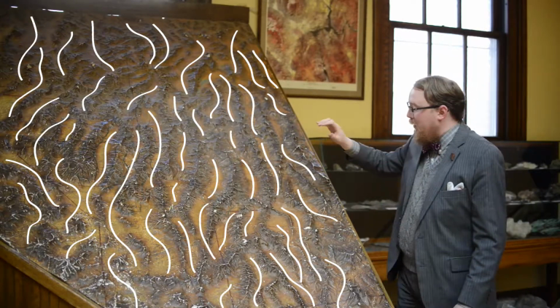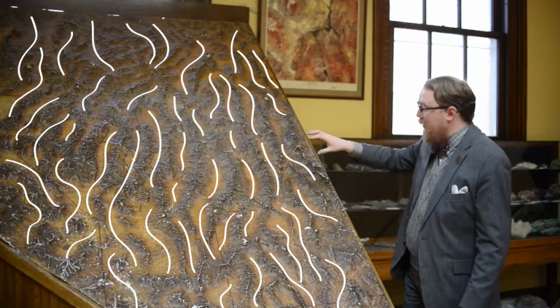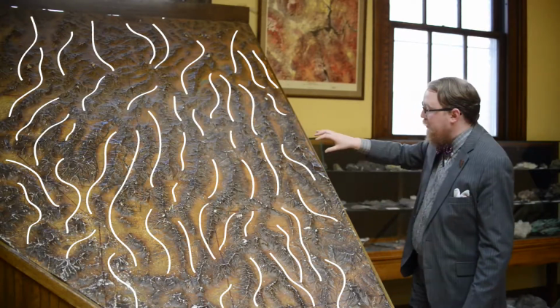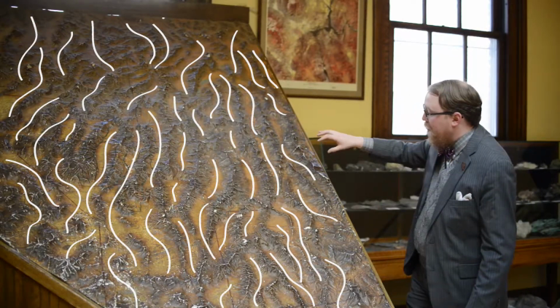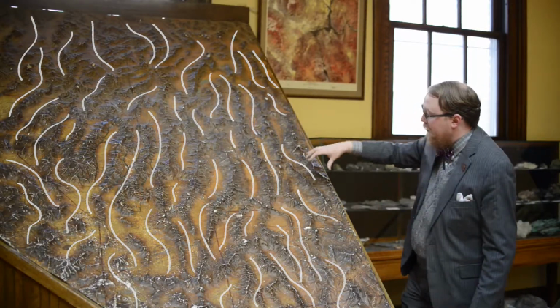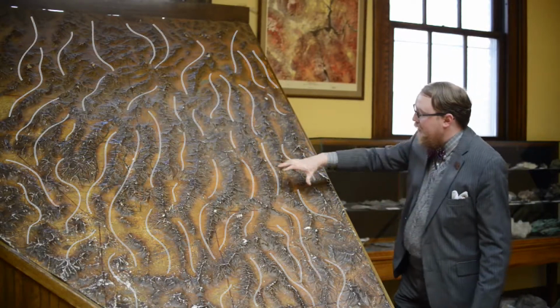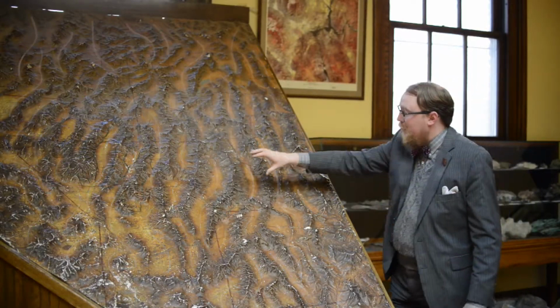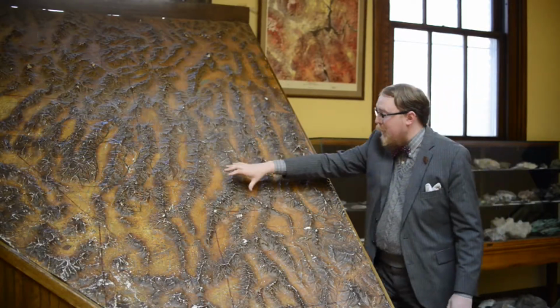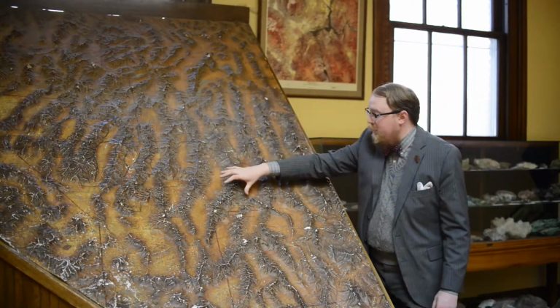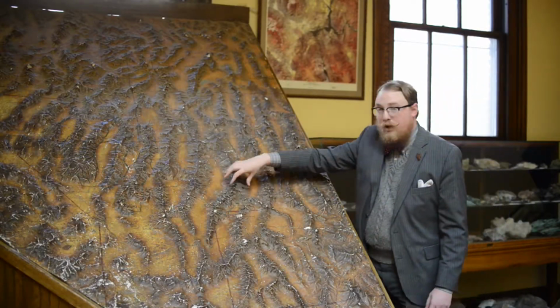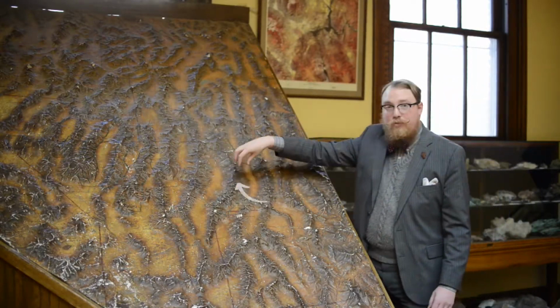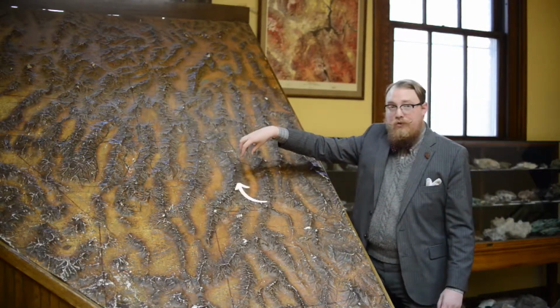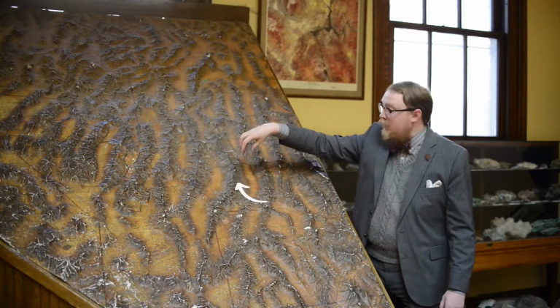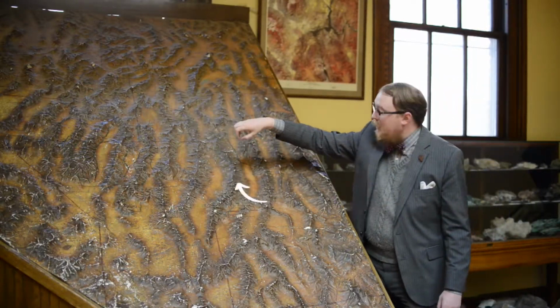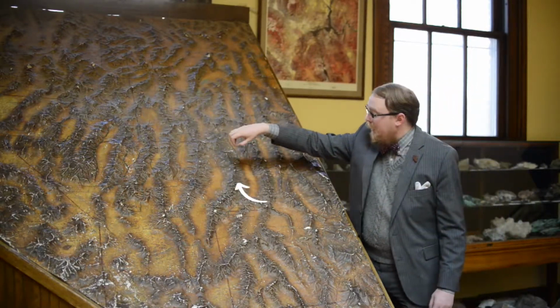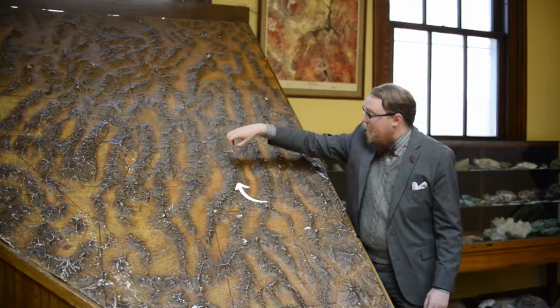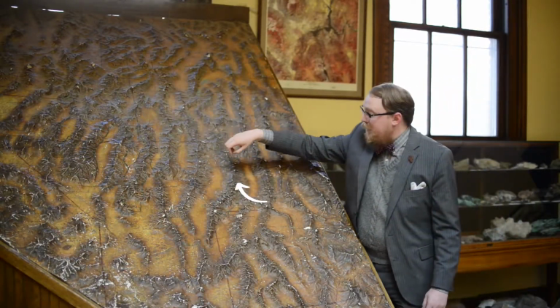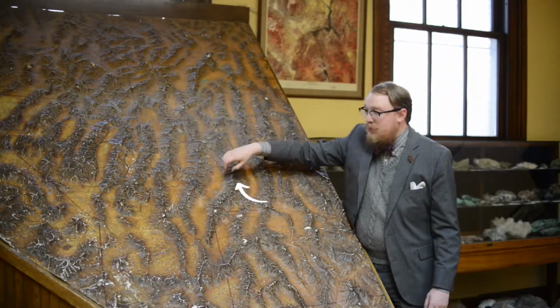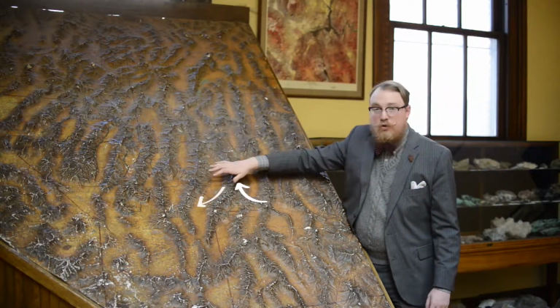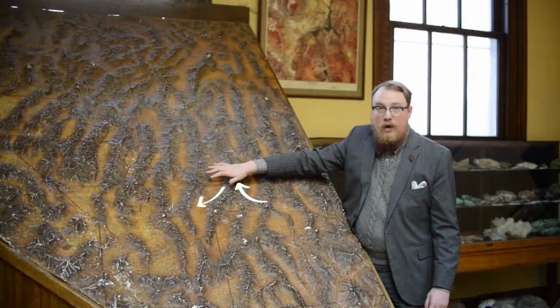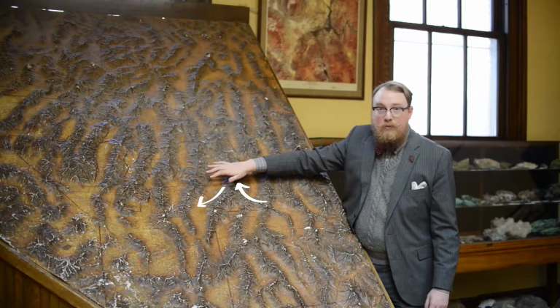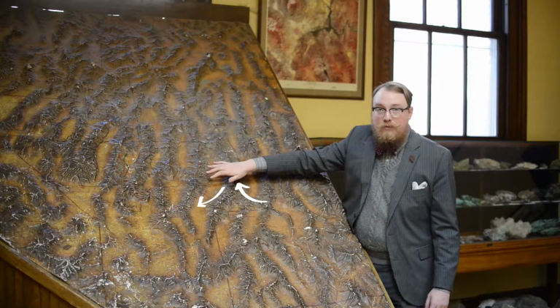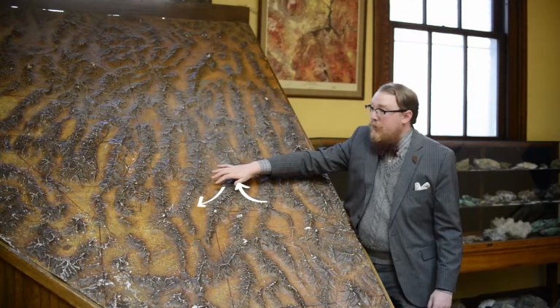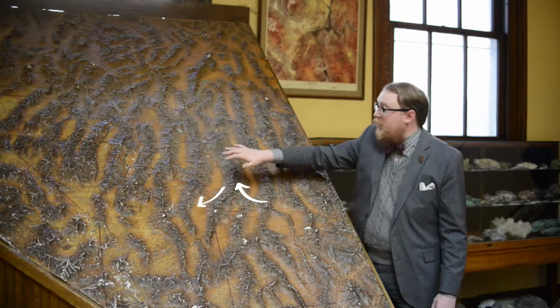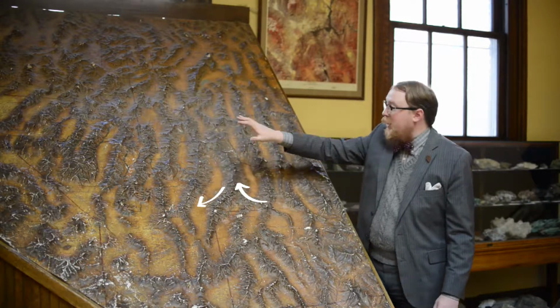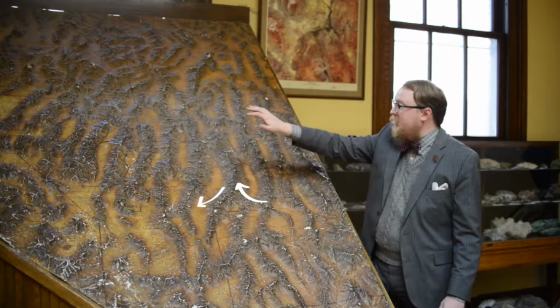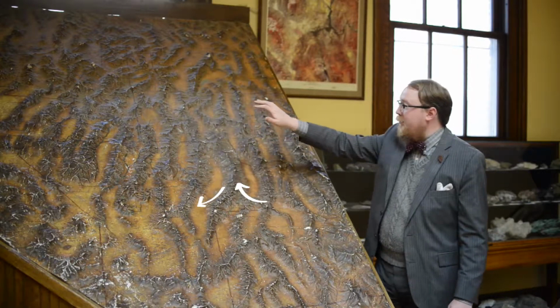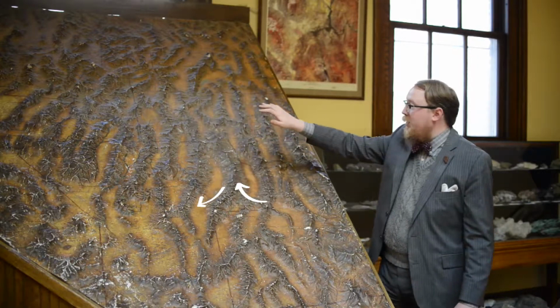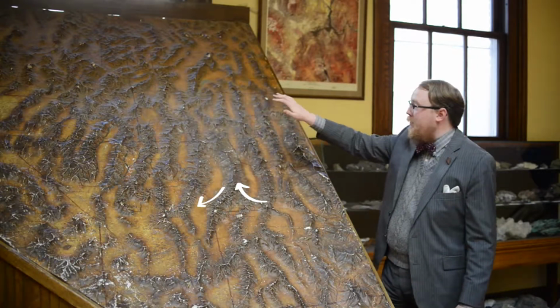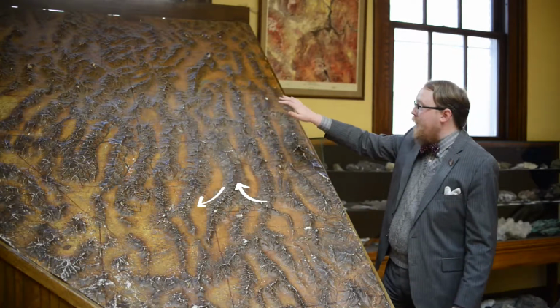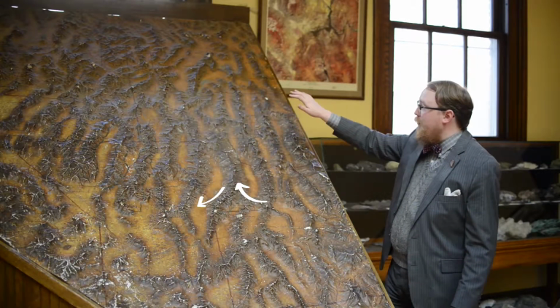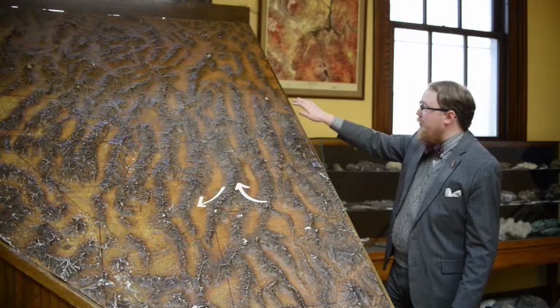And along these faults, the mountains were uplifted and the basins were dropped, which caused this very unique formation.